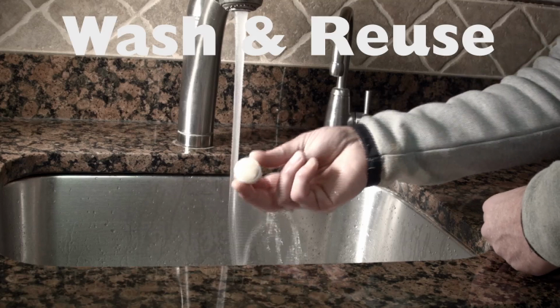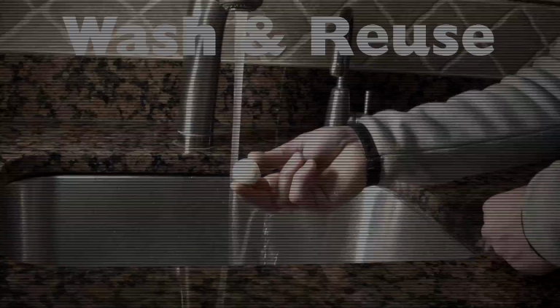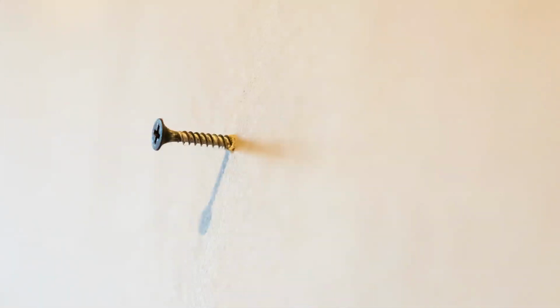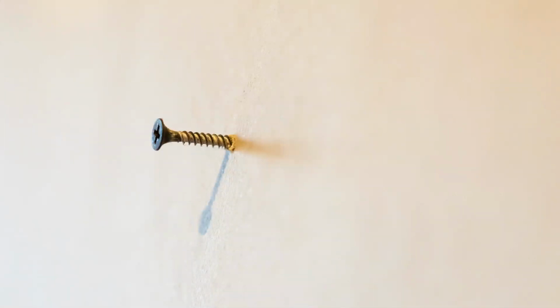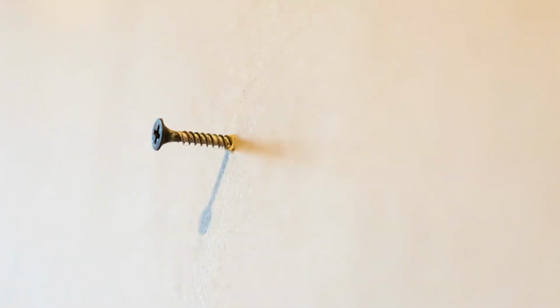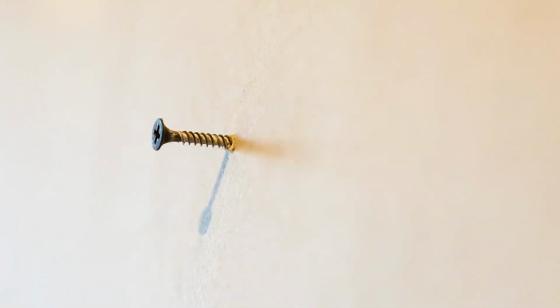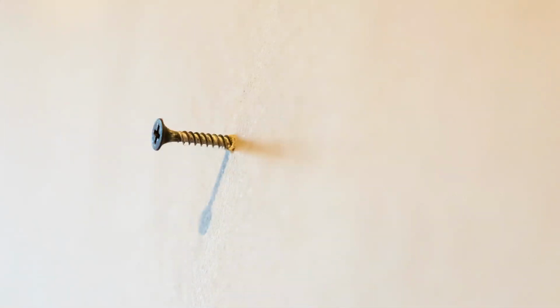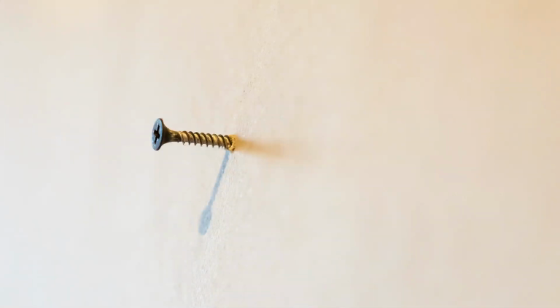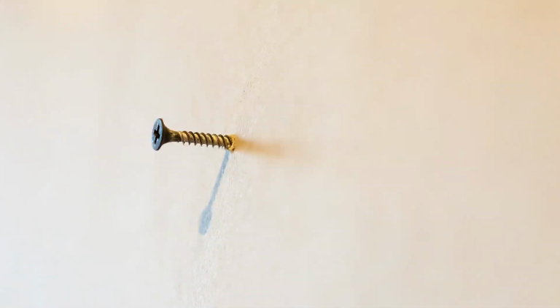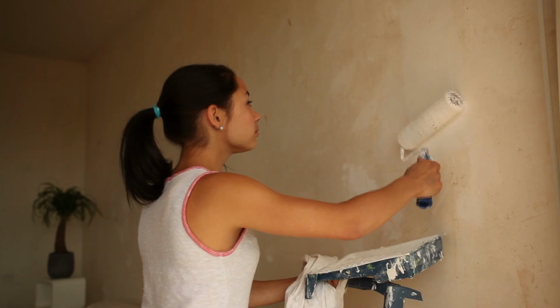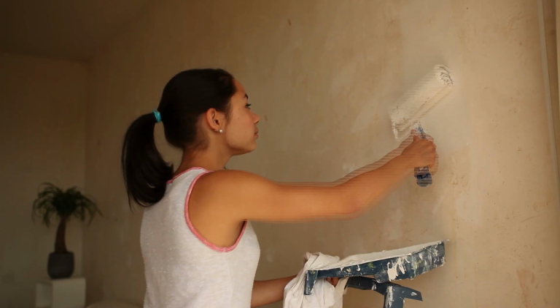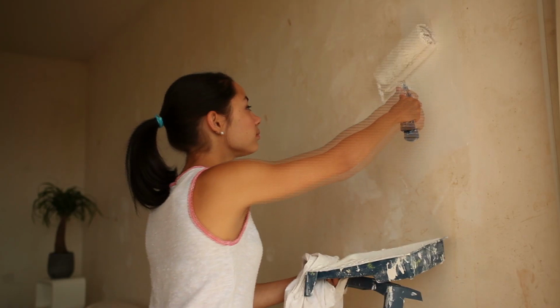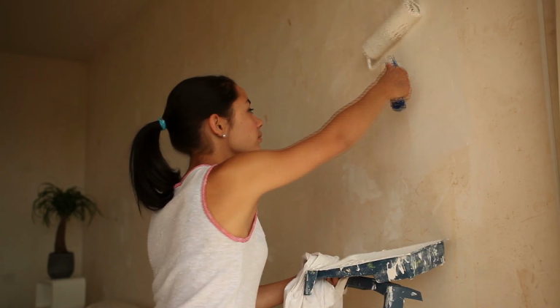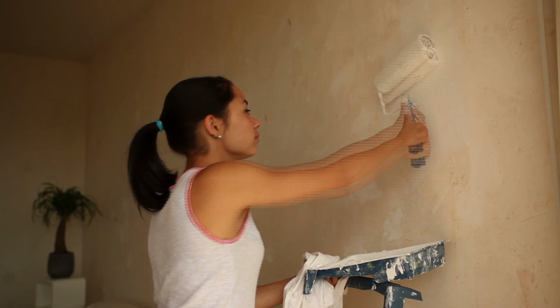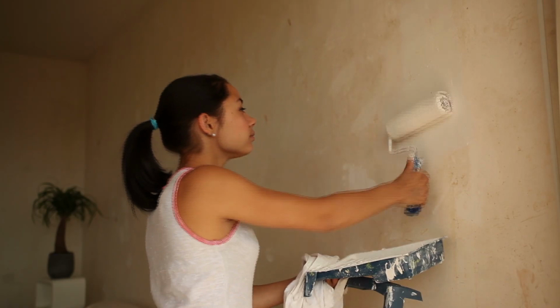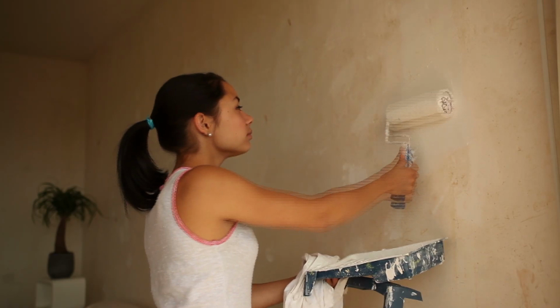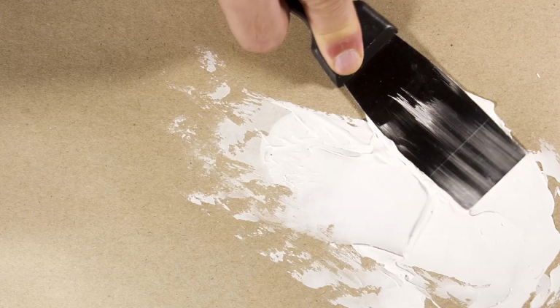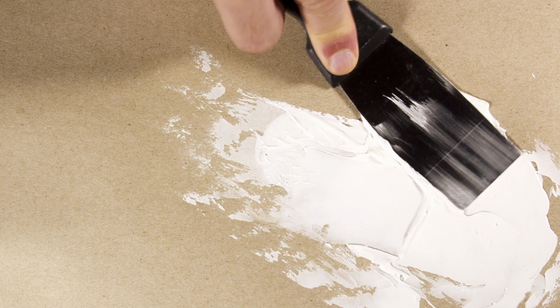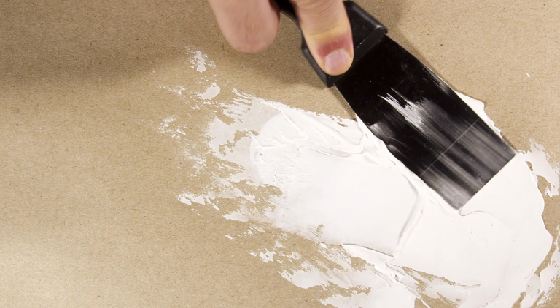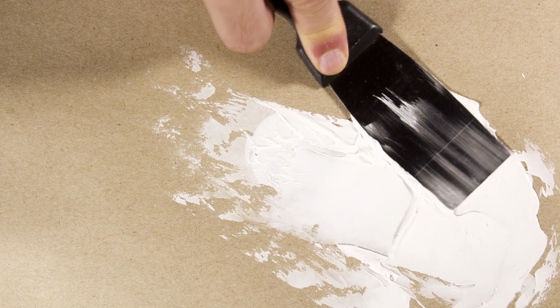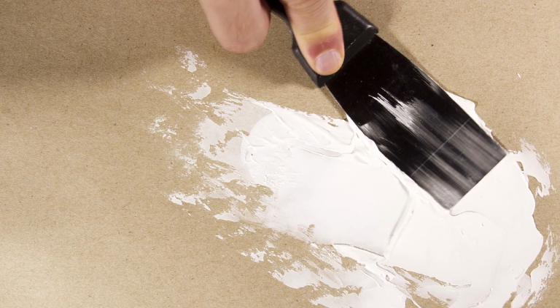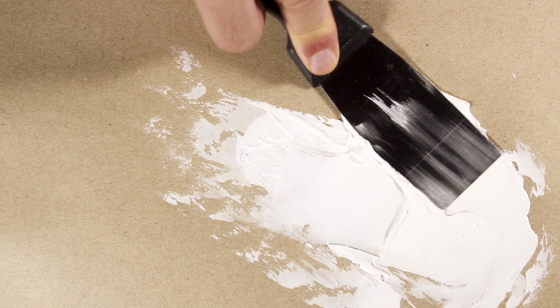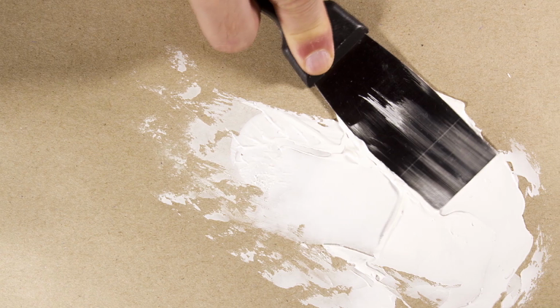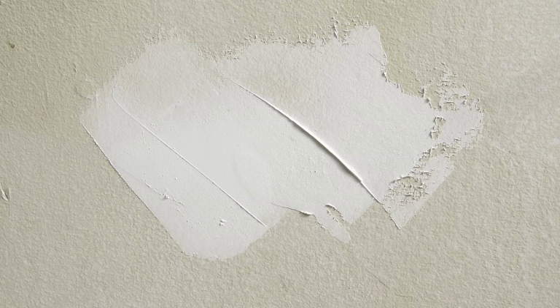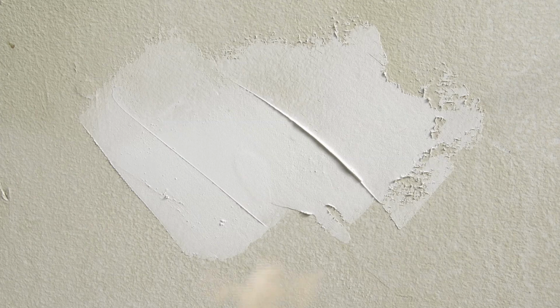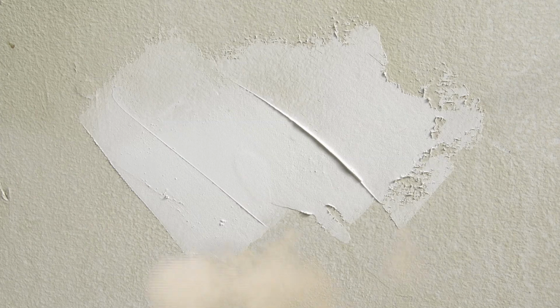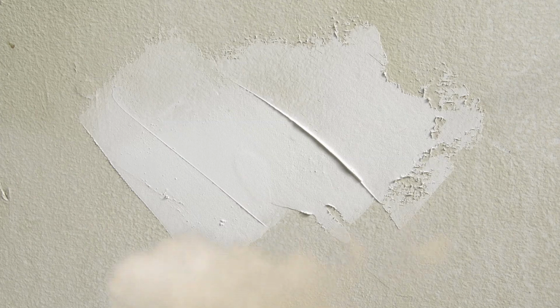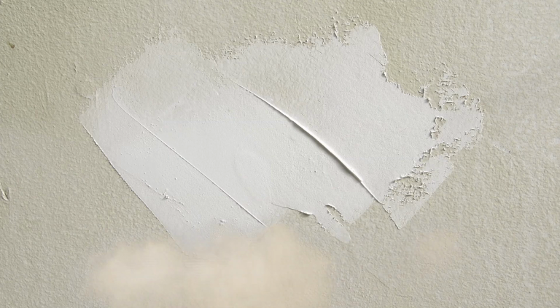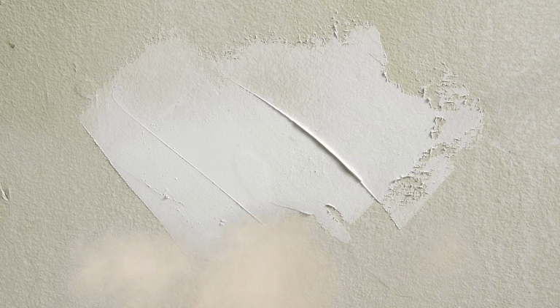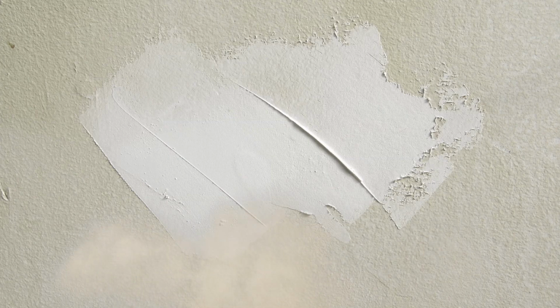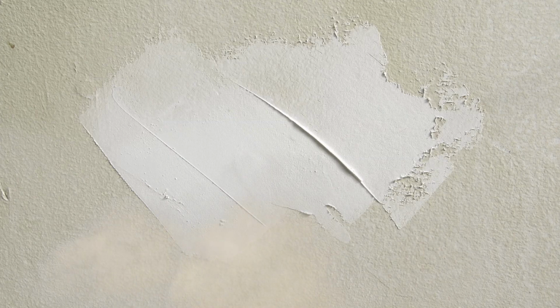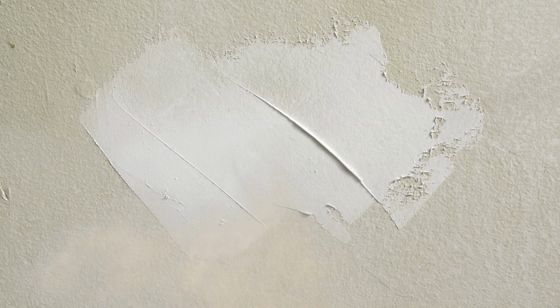Don't let a small problem turn into a major project. No dust or sanding required.